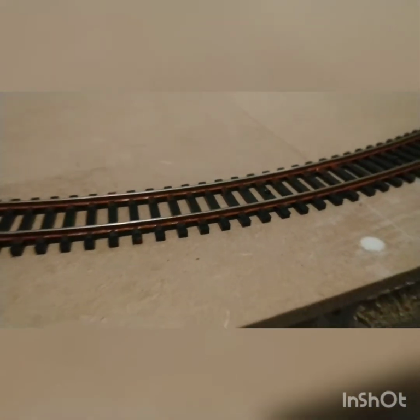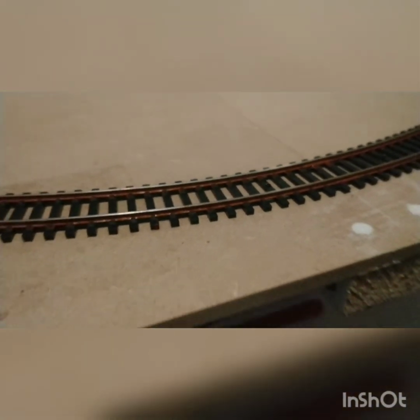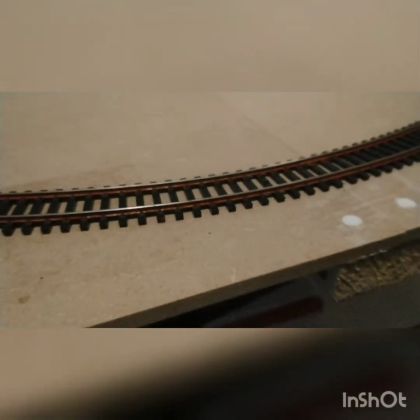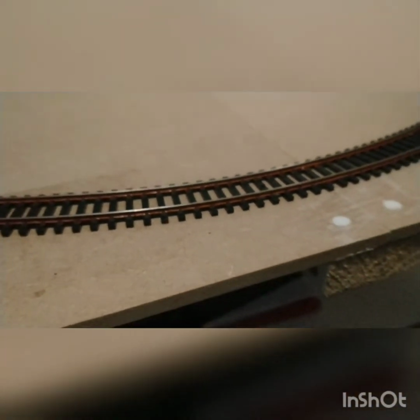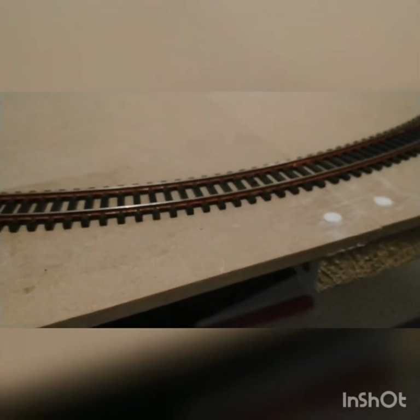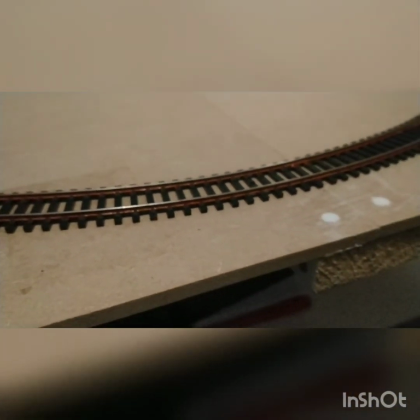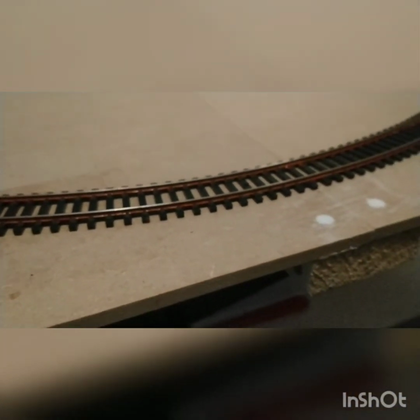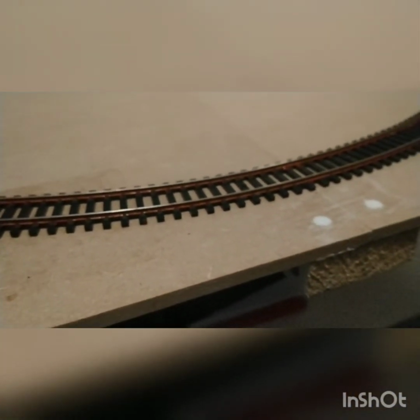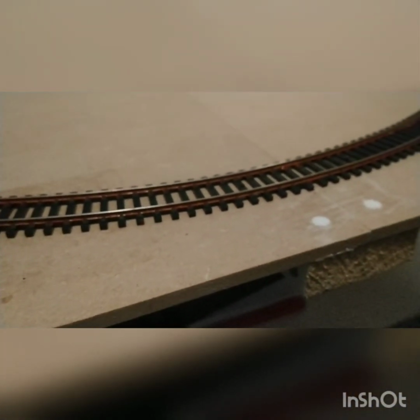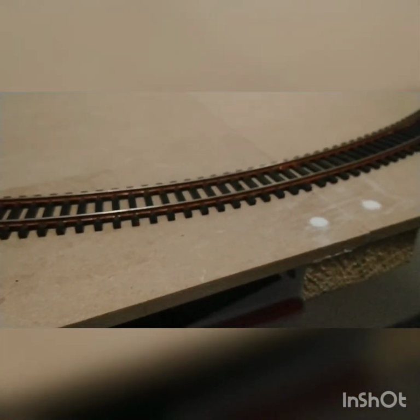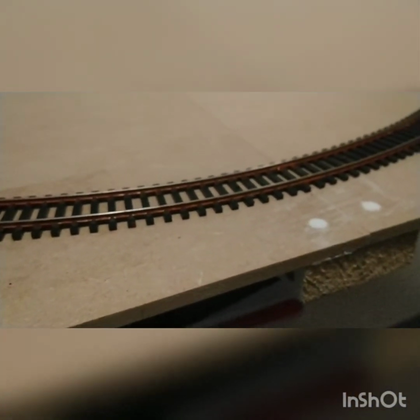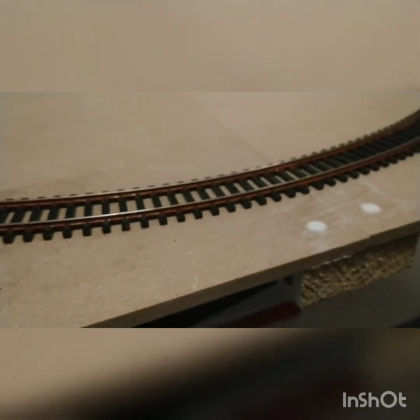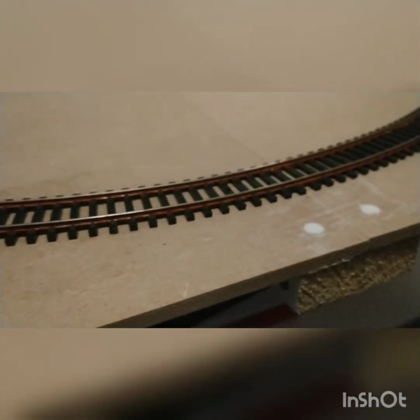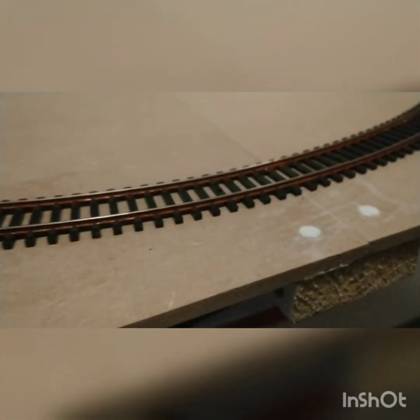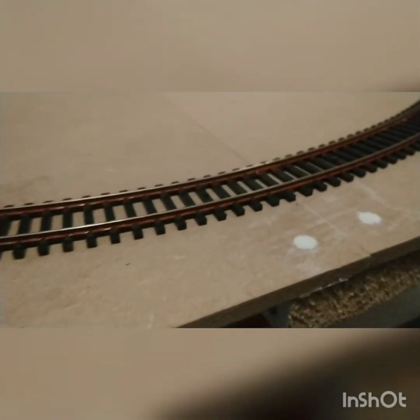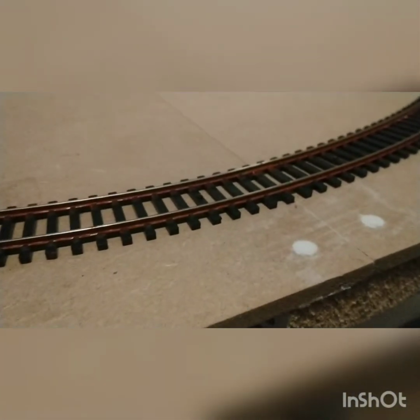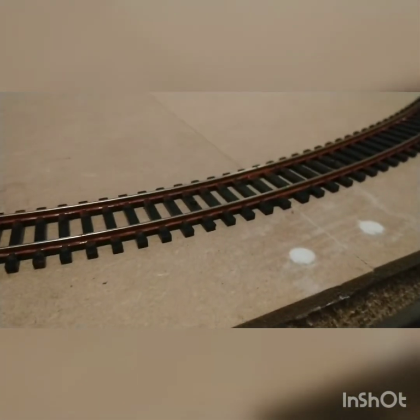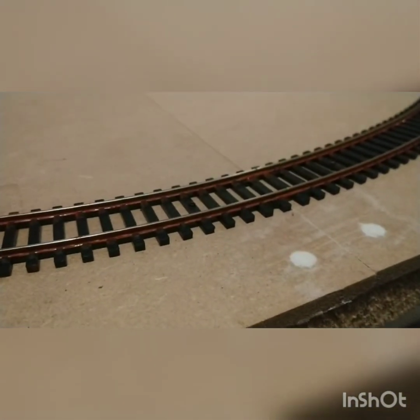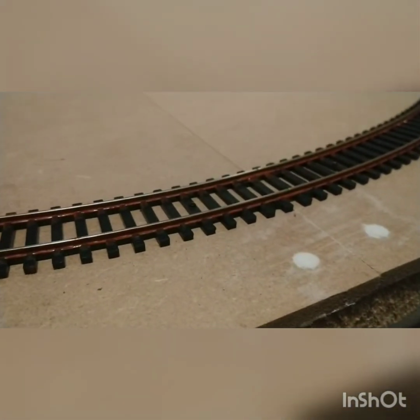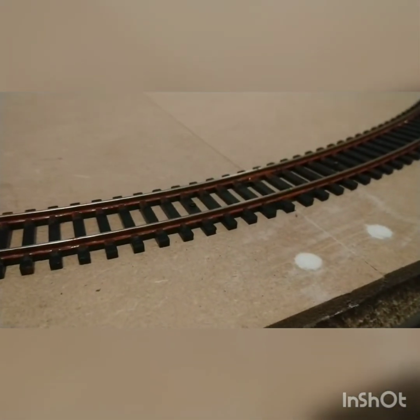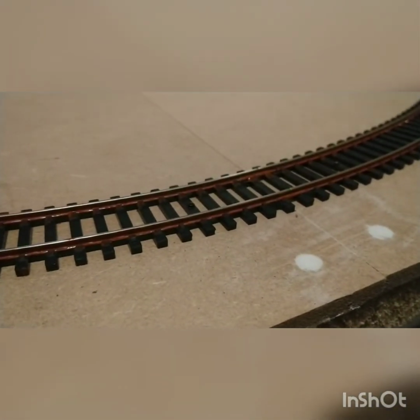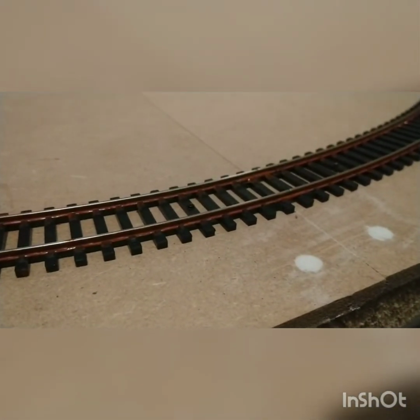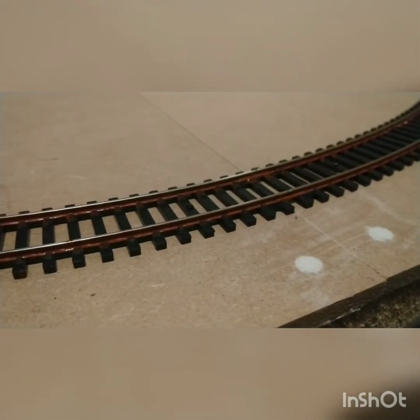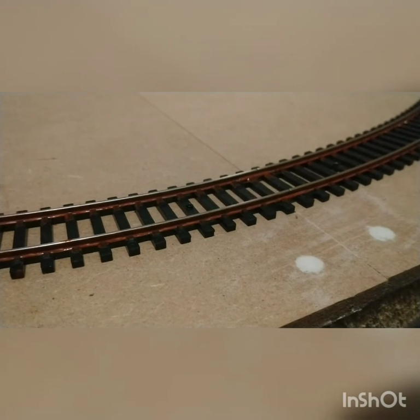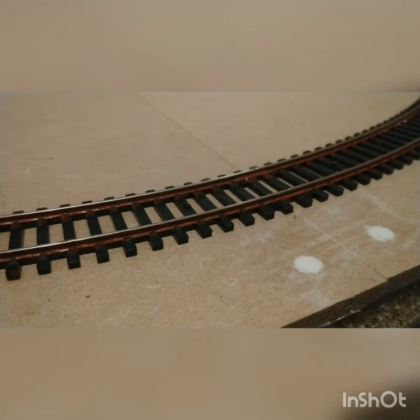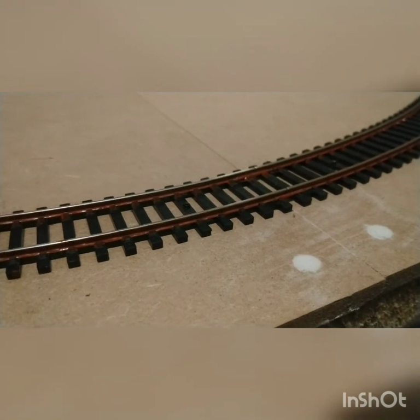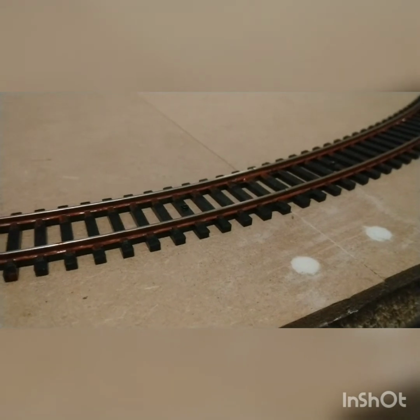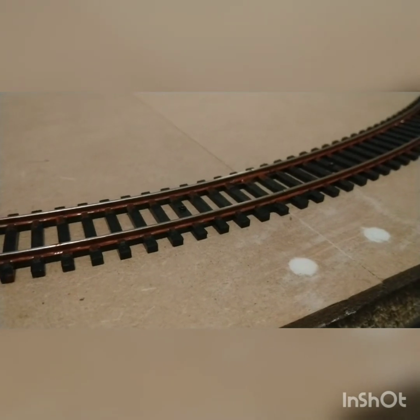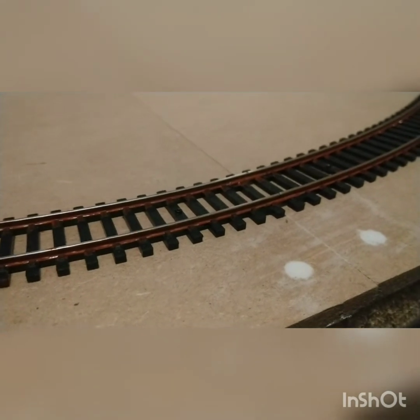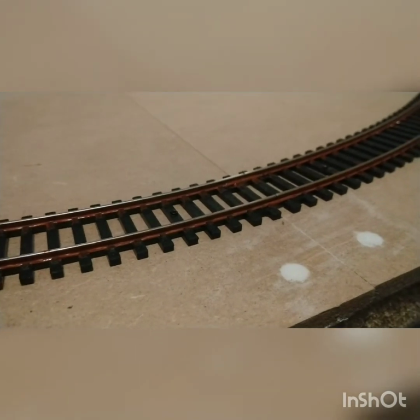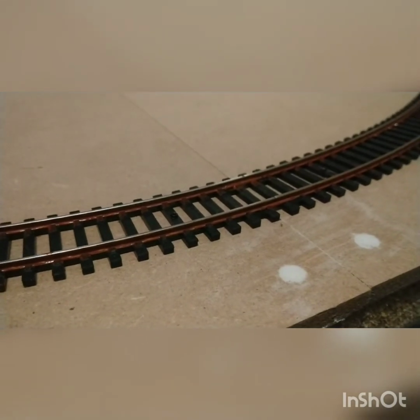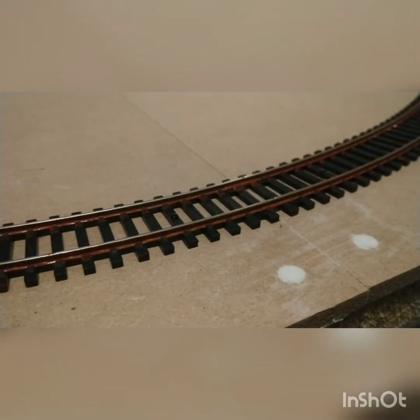I'm not going to paint the sleepers yet. I'm going to try and get some ballast and get the ballast down first. Cheers.